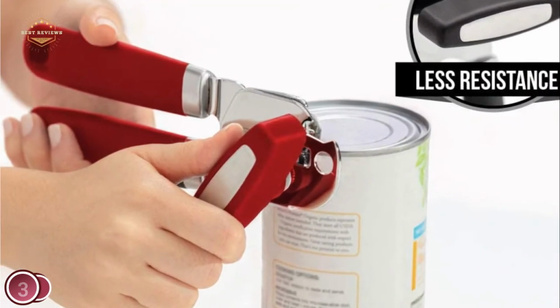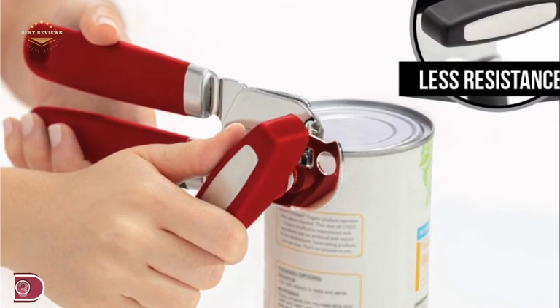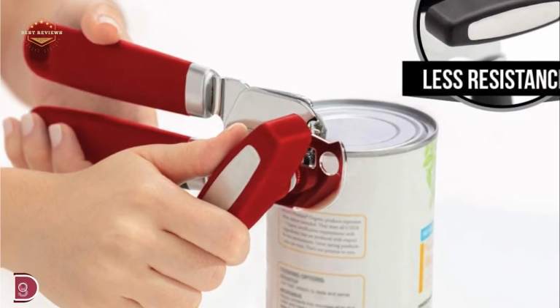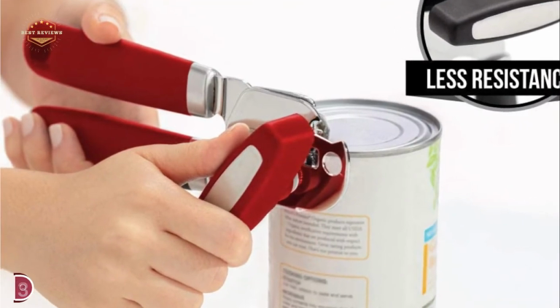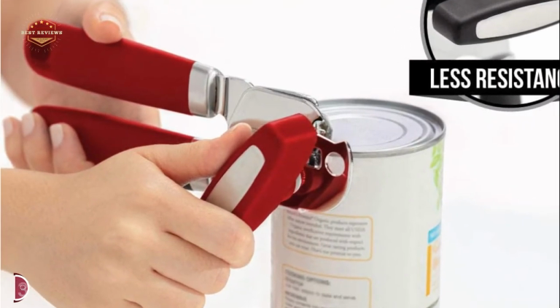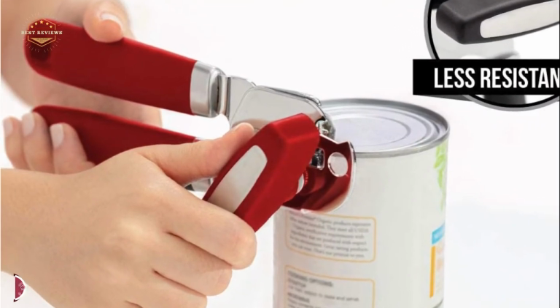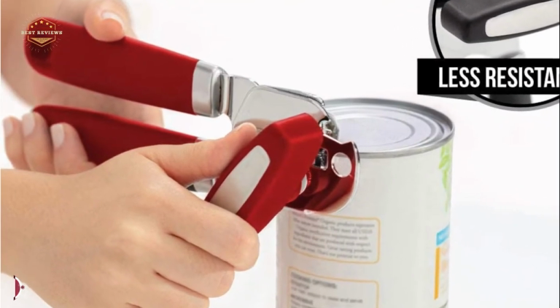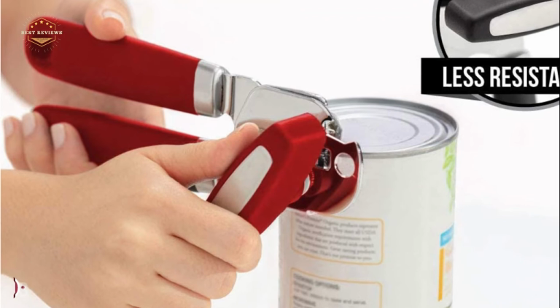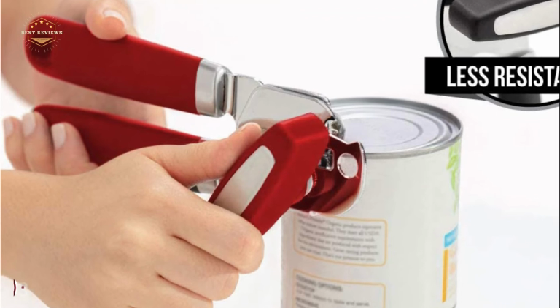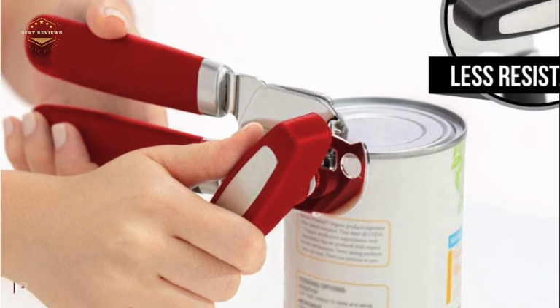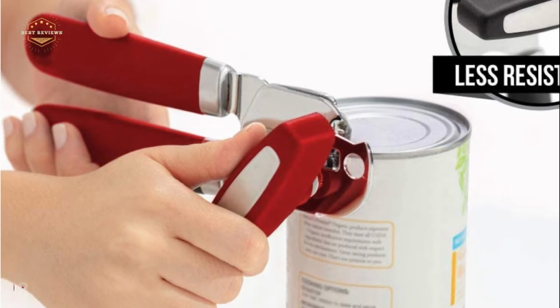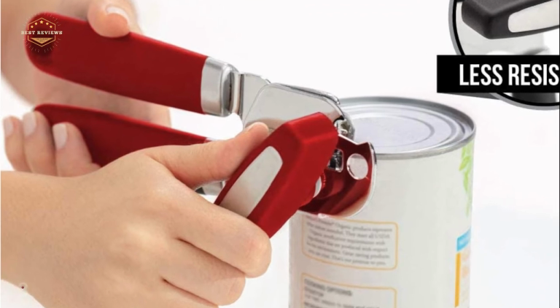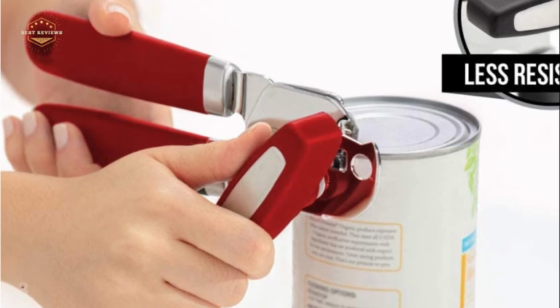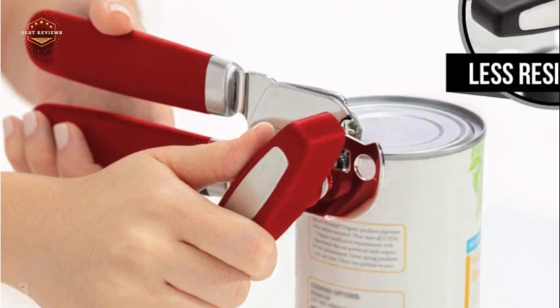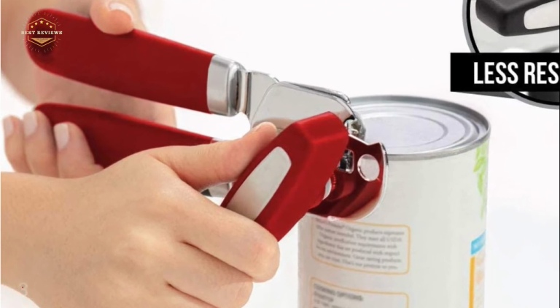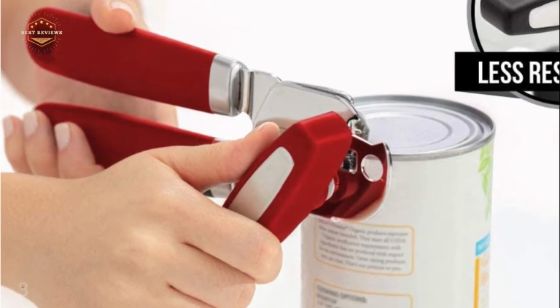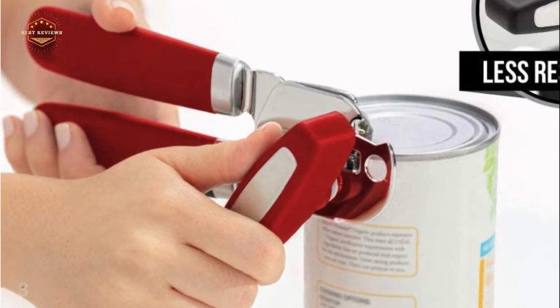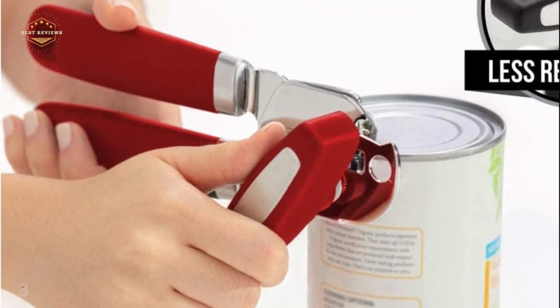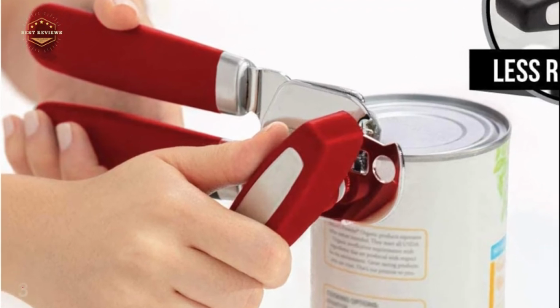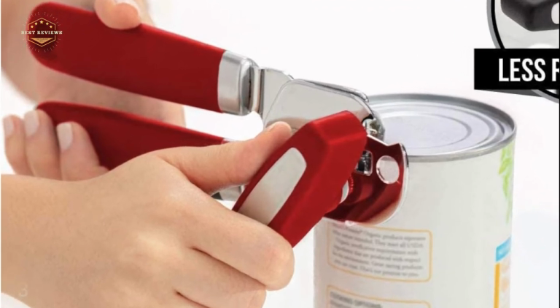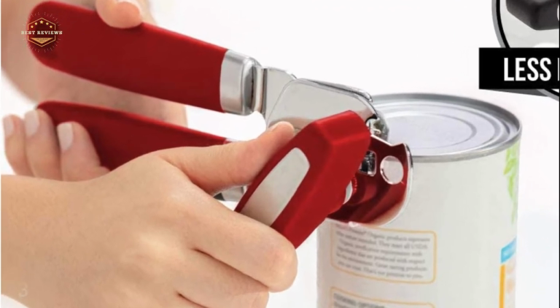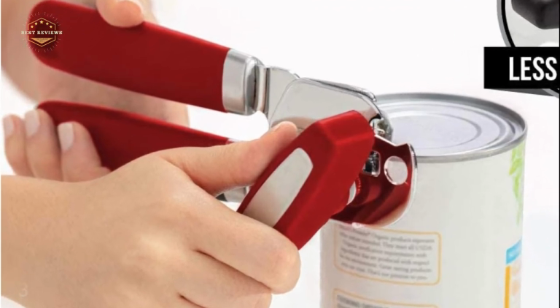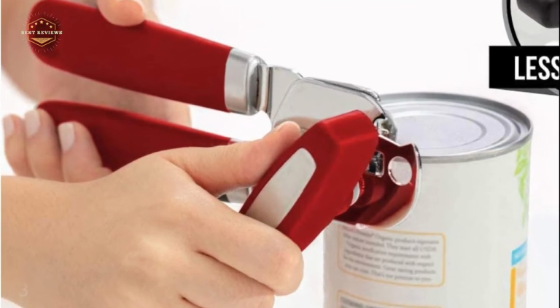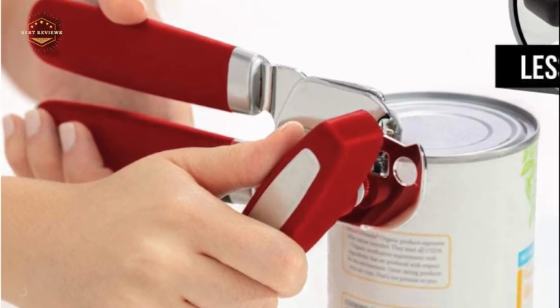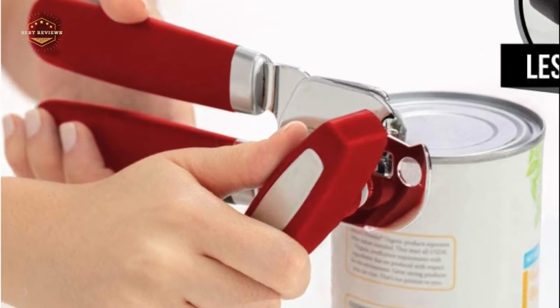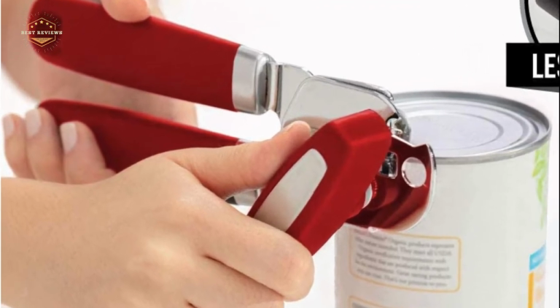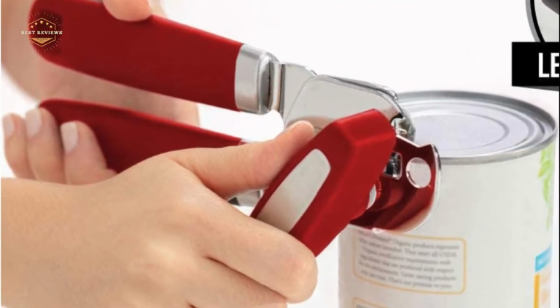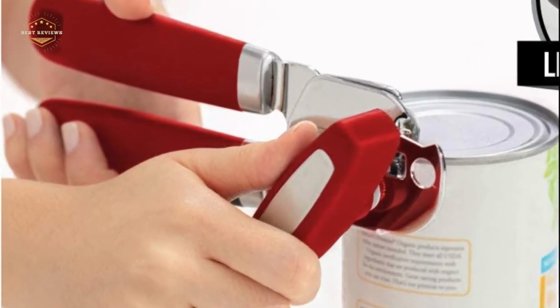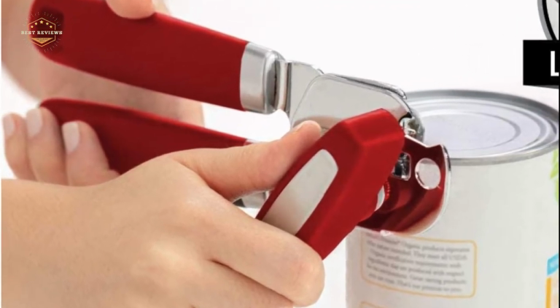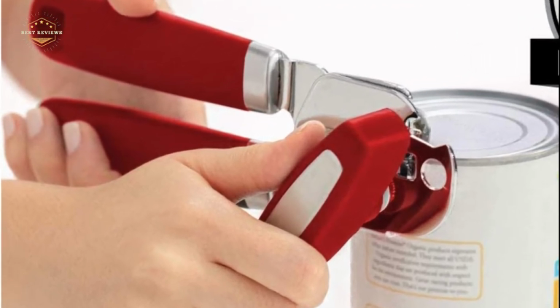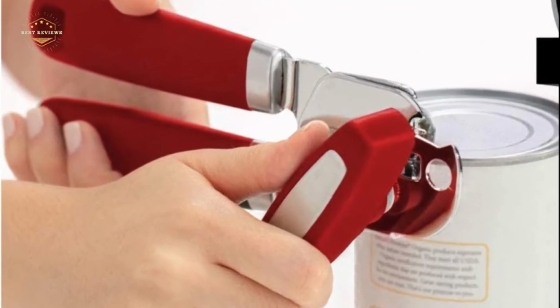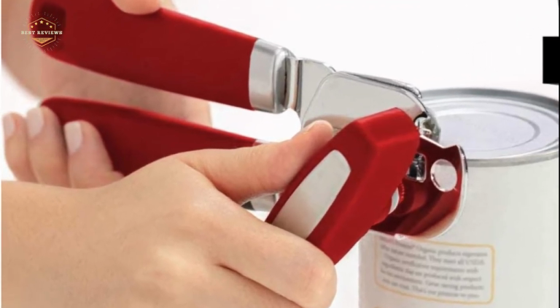With a built-in bottle opener, you can open your favorite drinks without difficulty and save storage space within your cabinets.